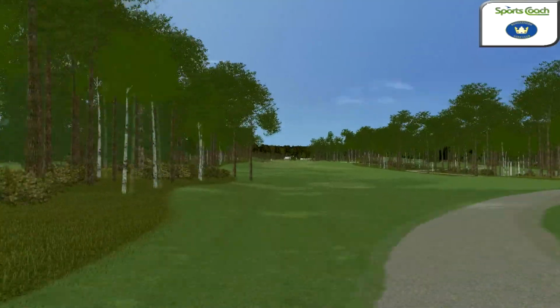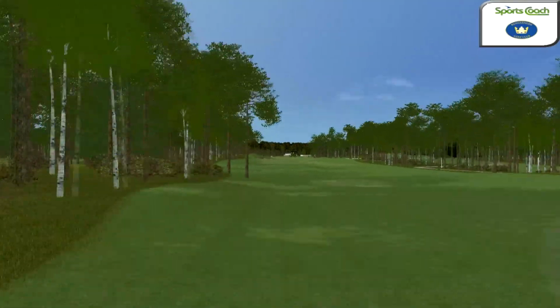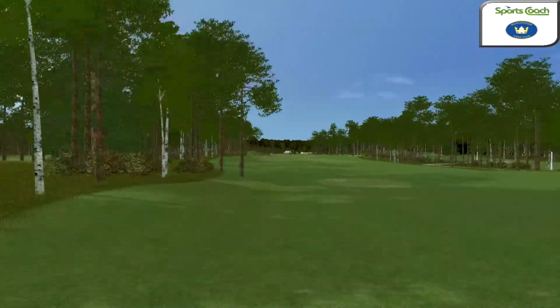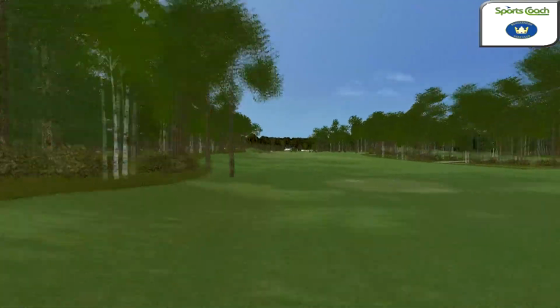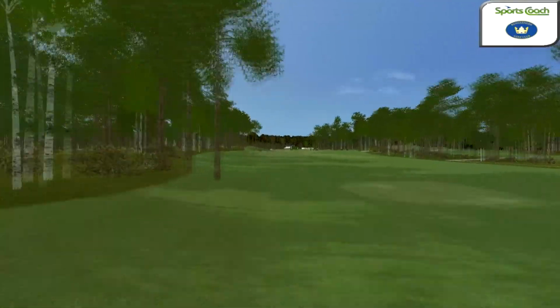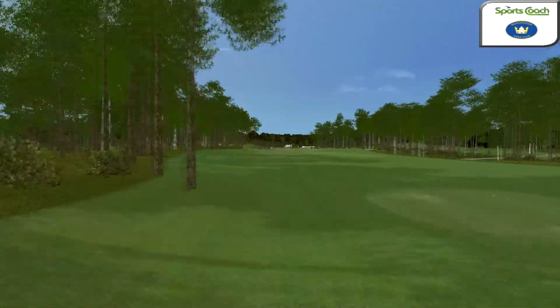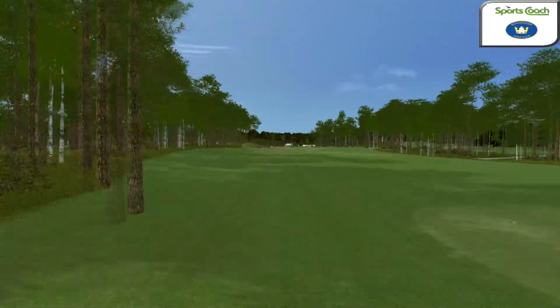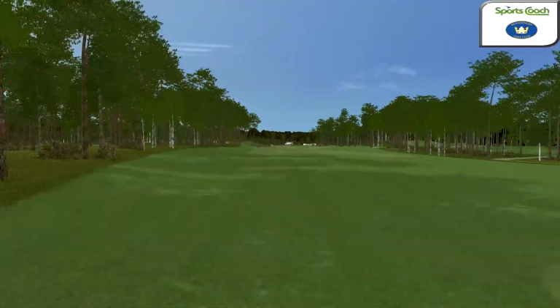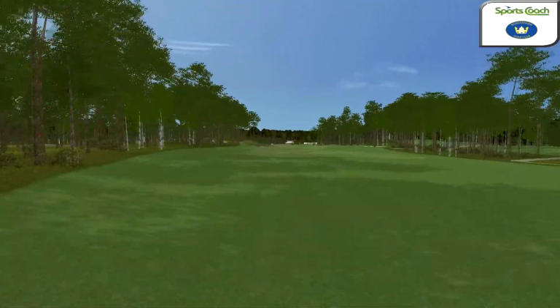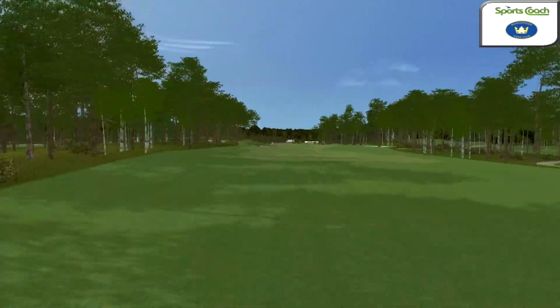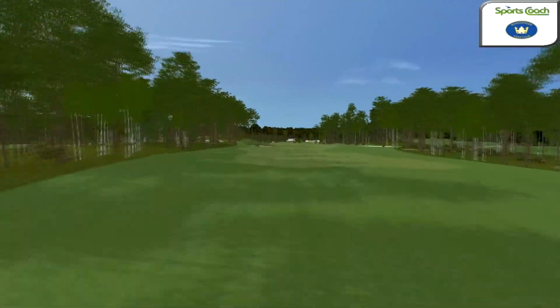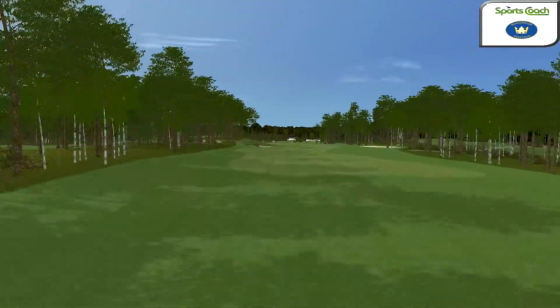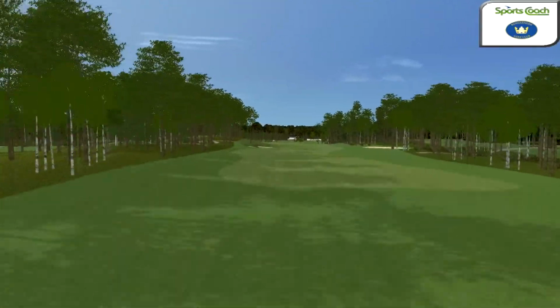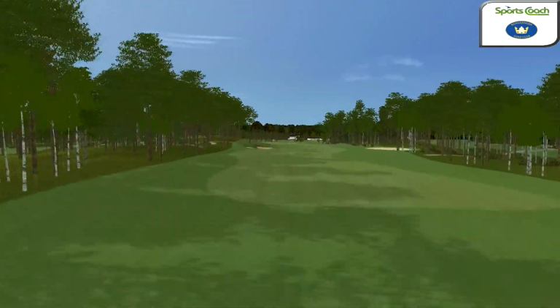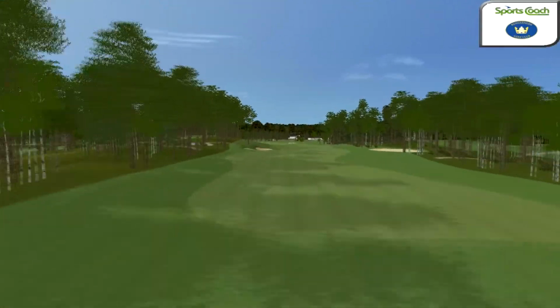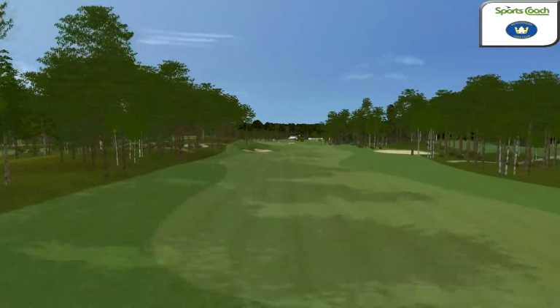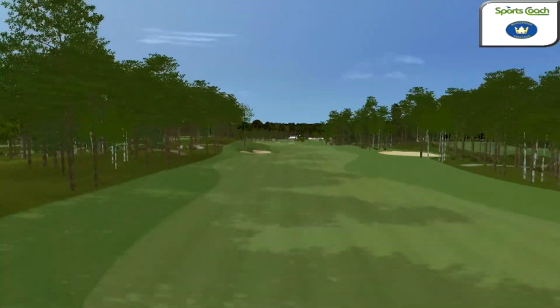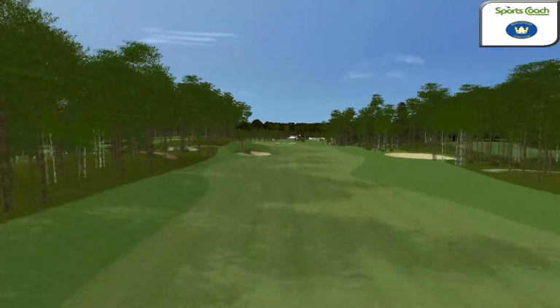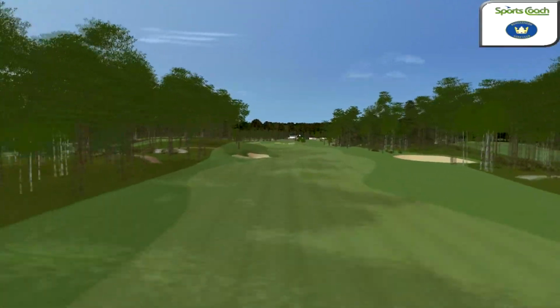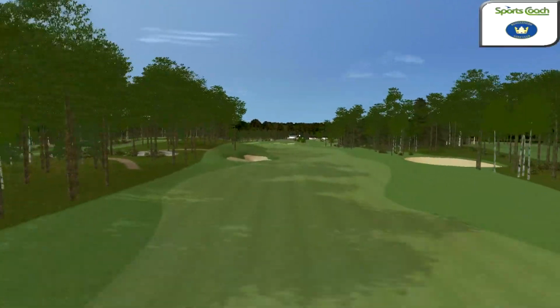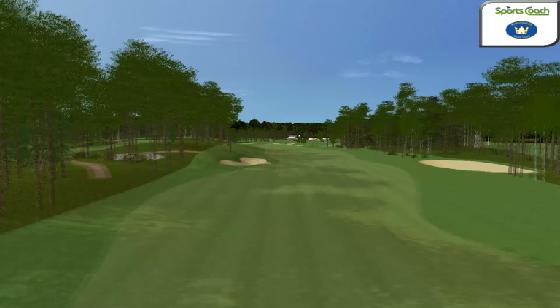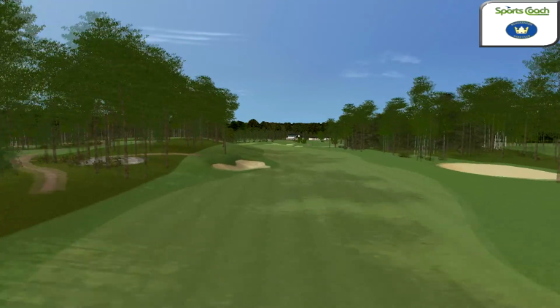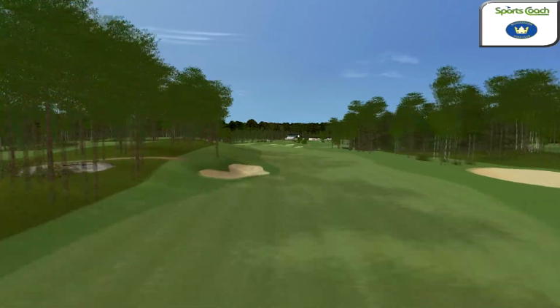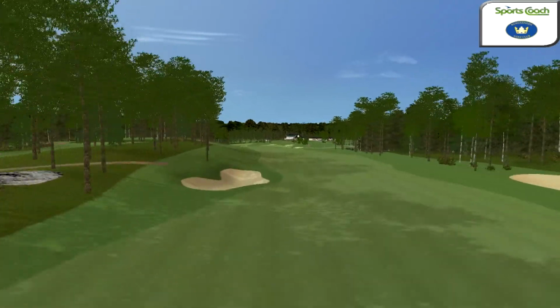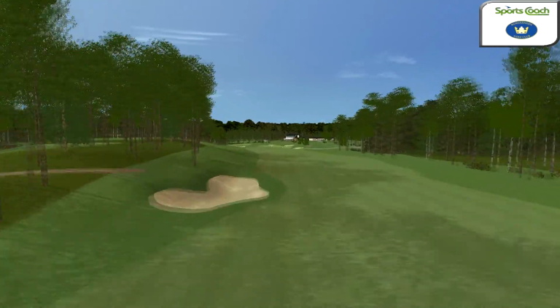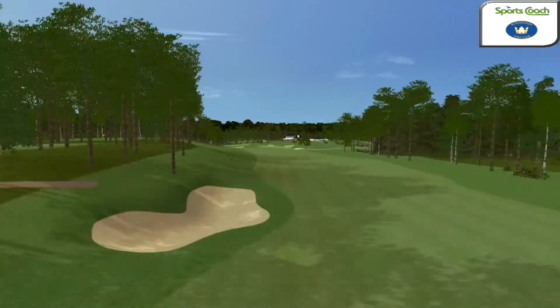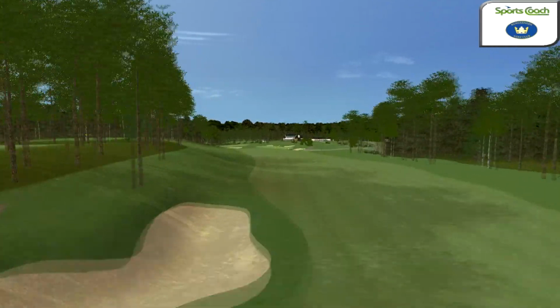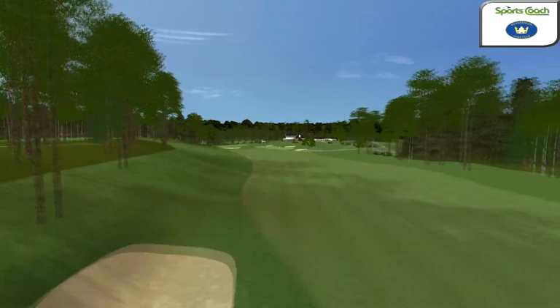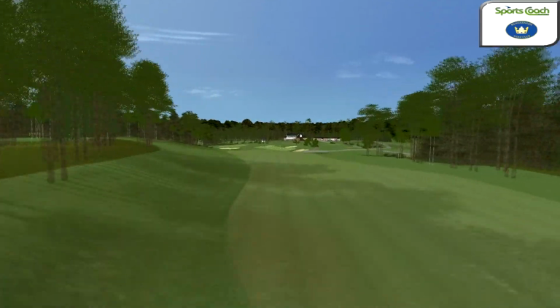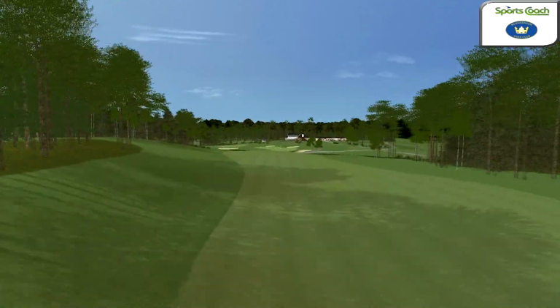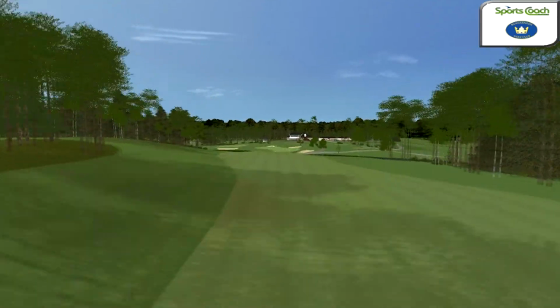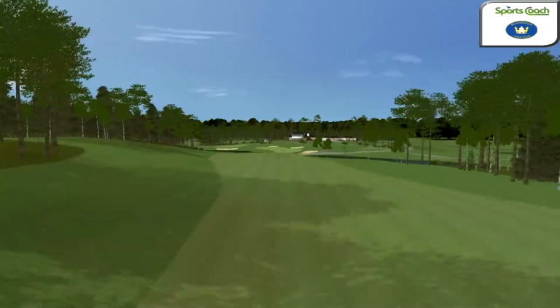A very long par 5 completes the round at Kunzagen. A tee shot left fairway offers a look into the green for the very finest golfer.